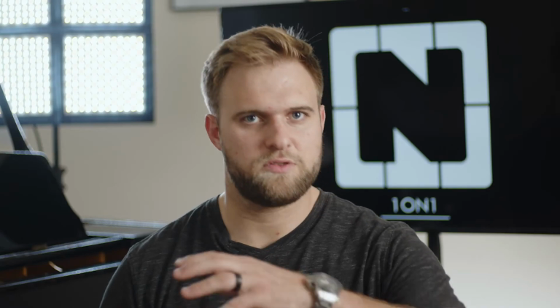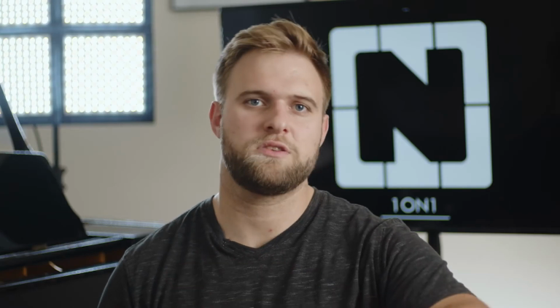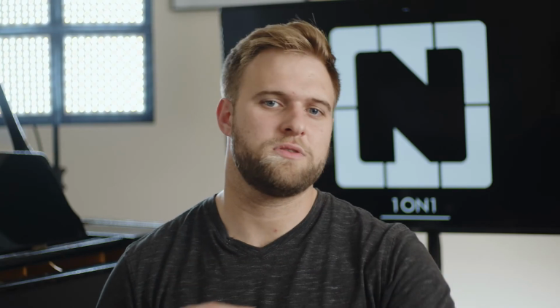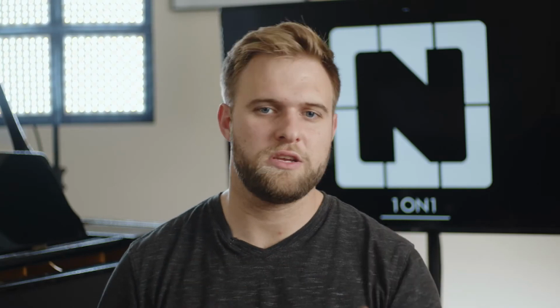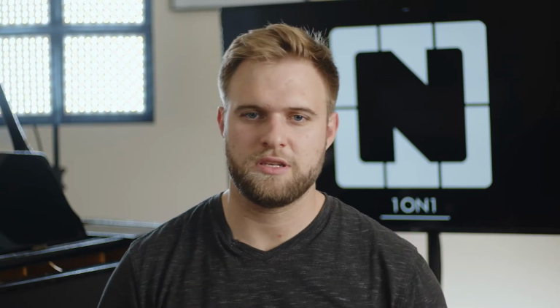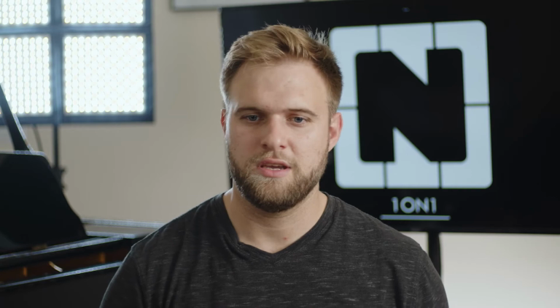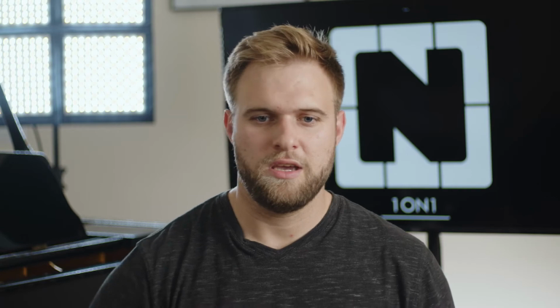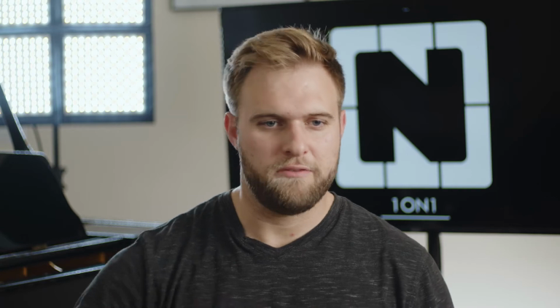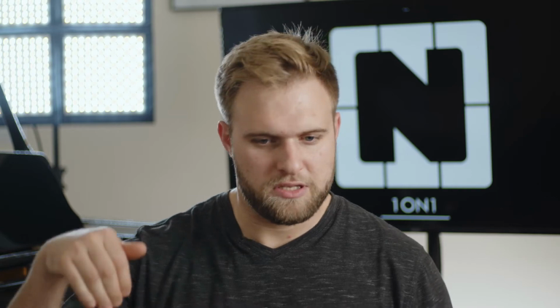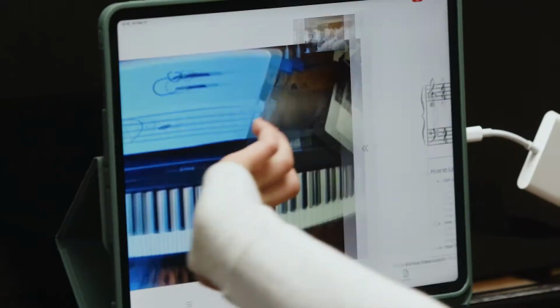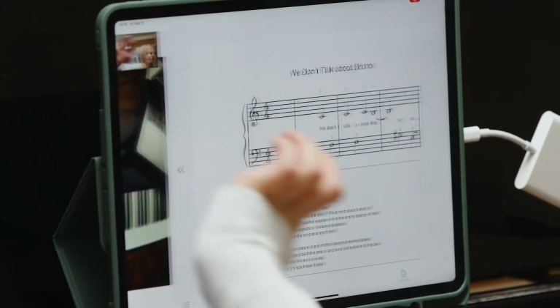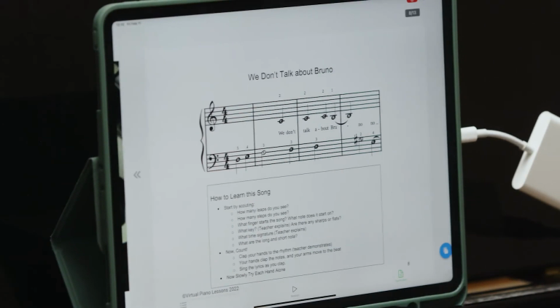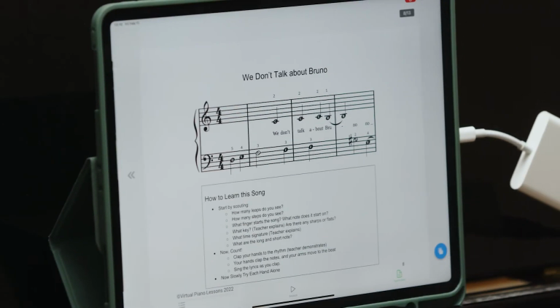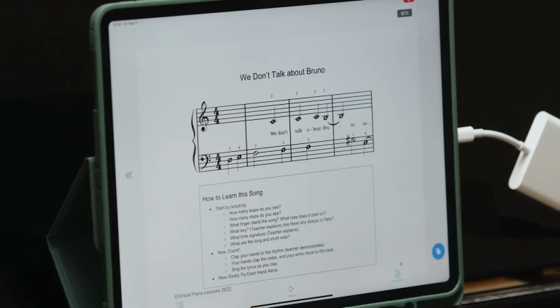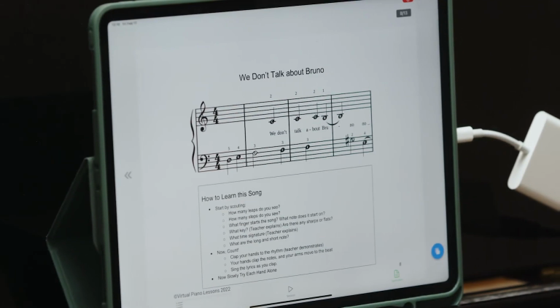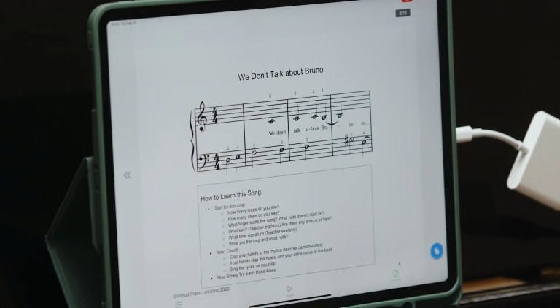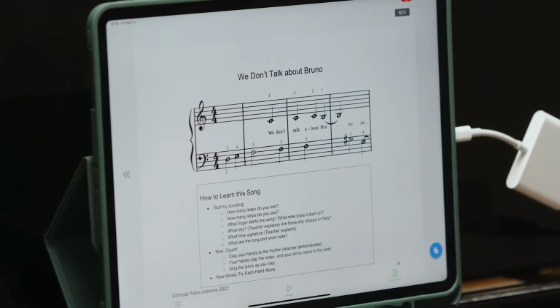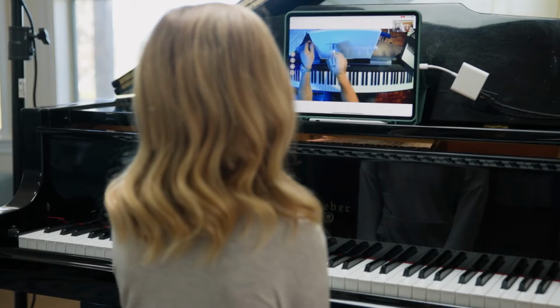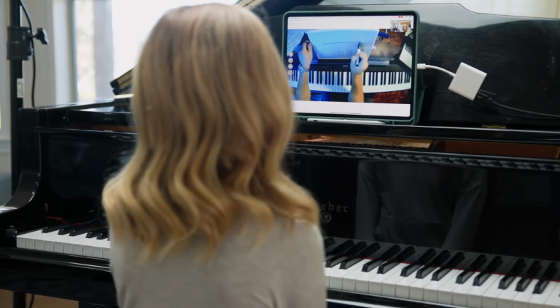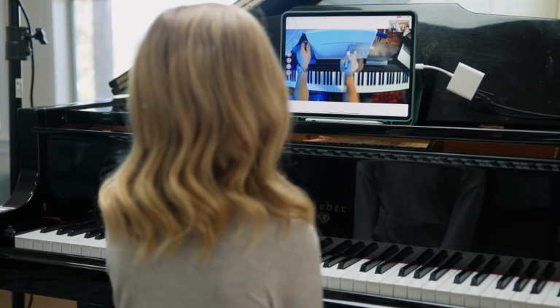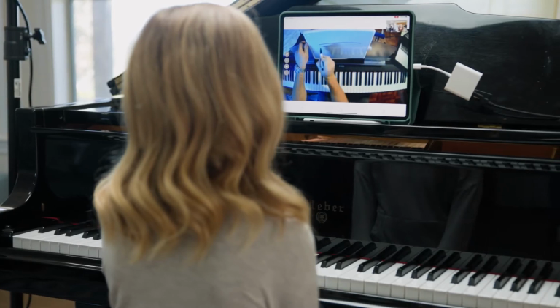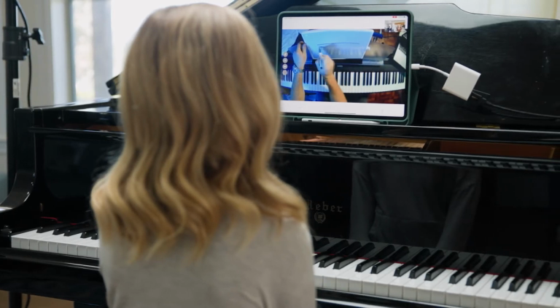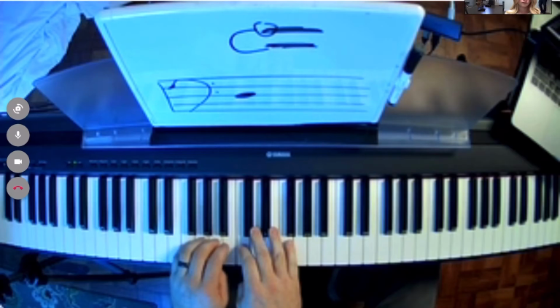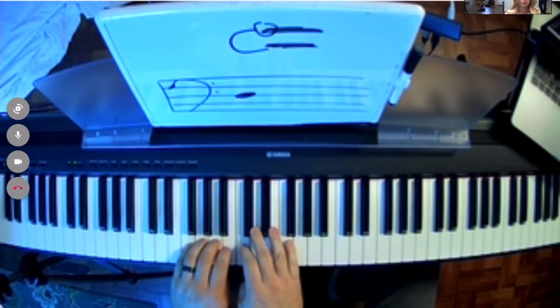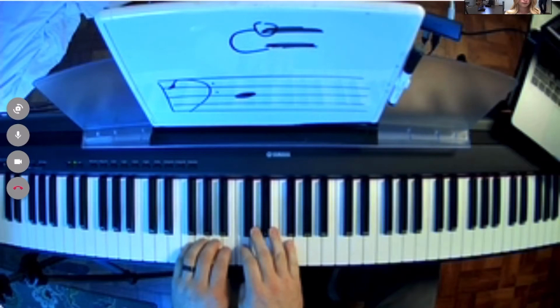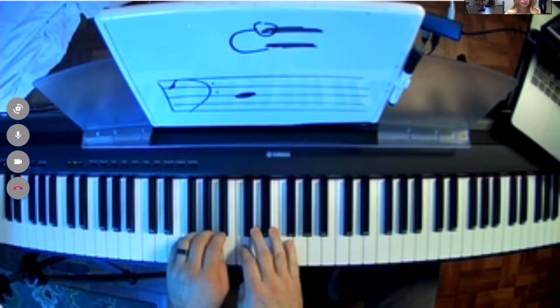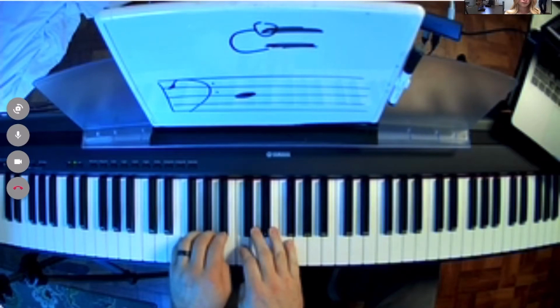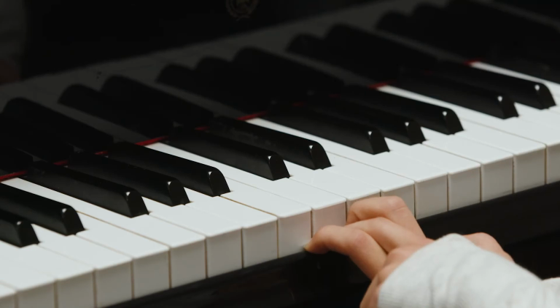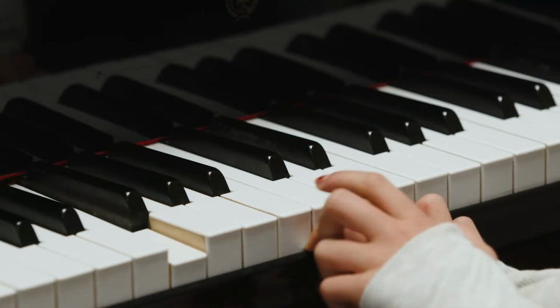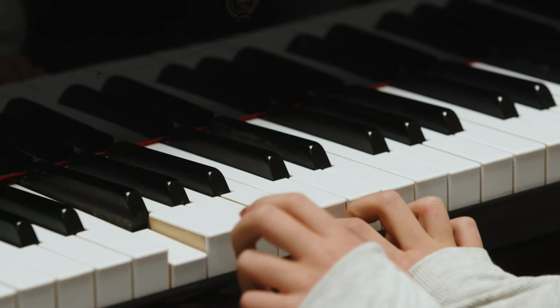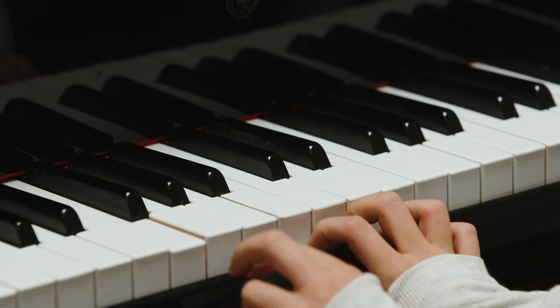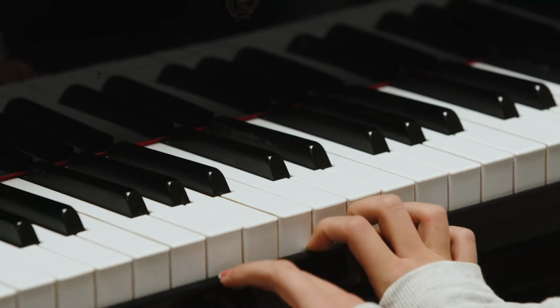Whether it's wrist rotation, a certain technique, or exactly which keys need to go down, I can show that. I can show a whiteboard, I can show exactly which keys need to go down.